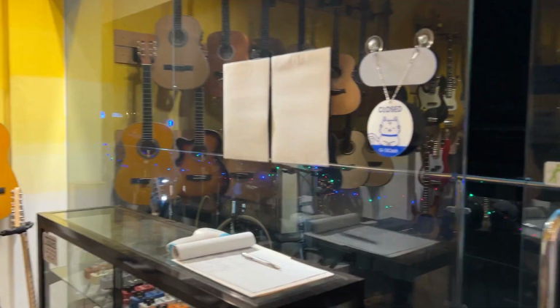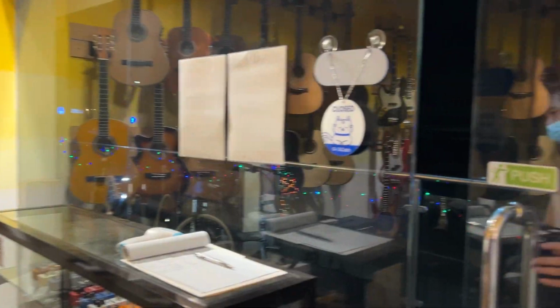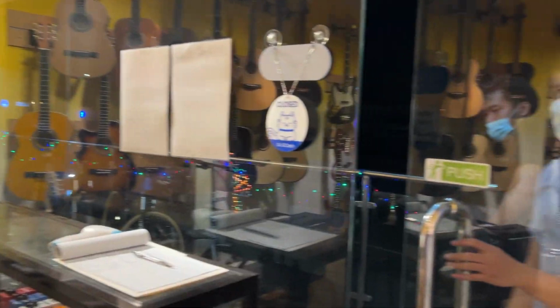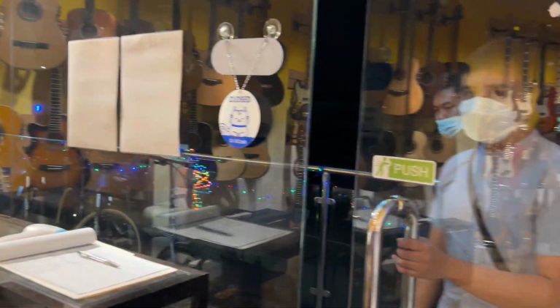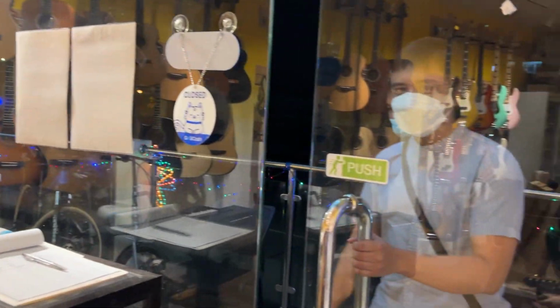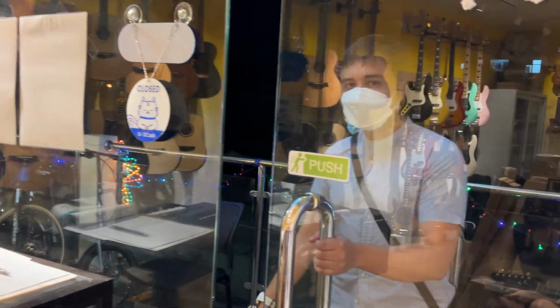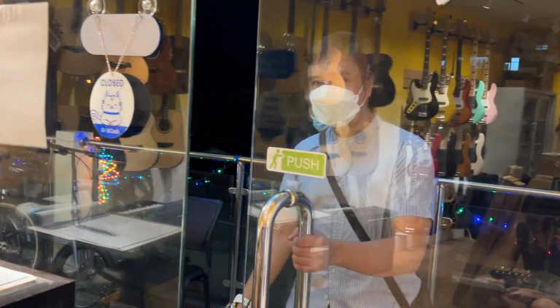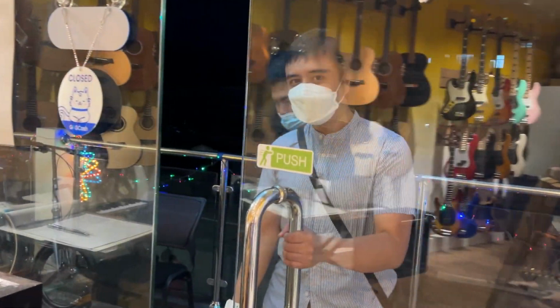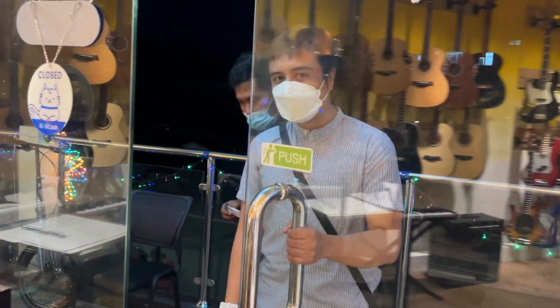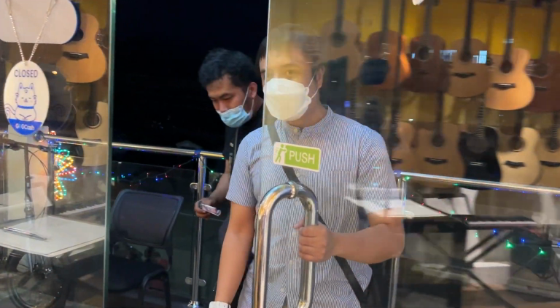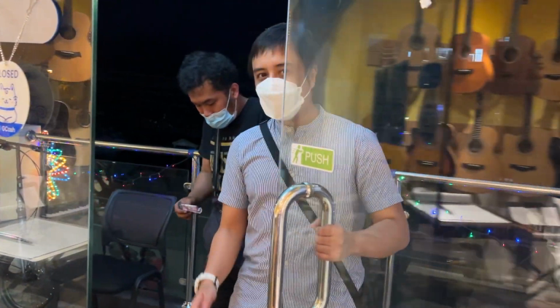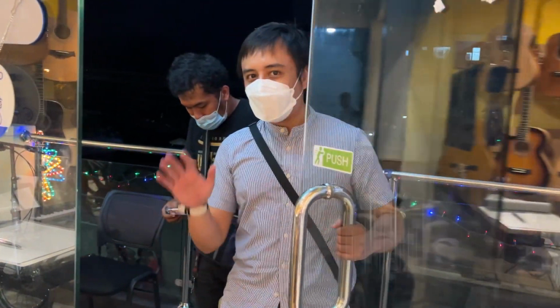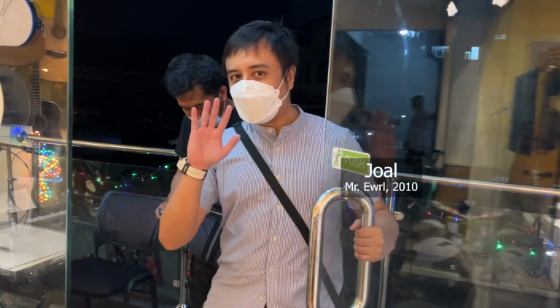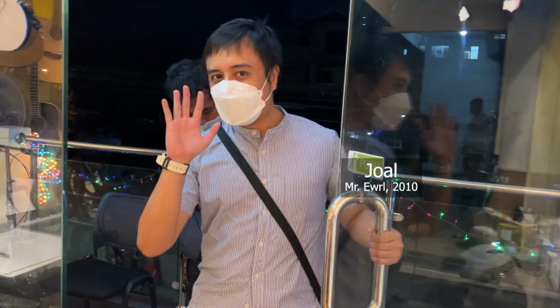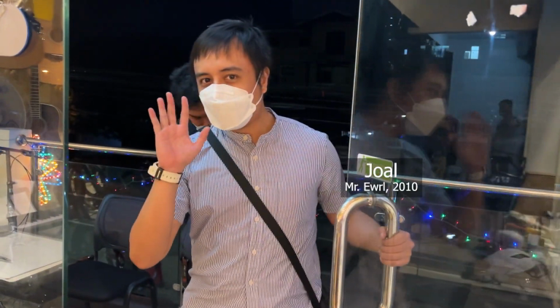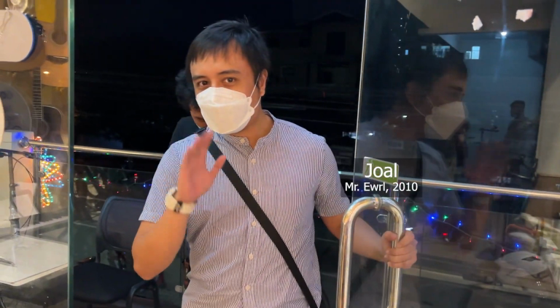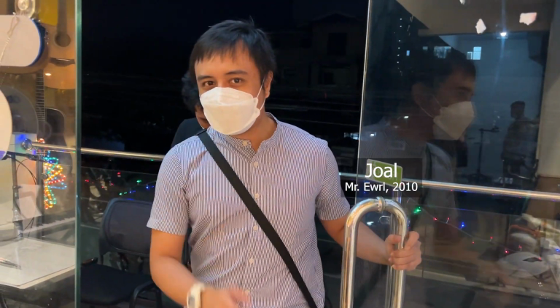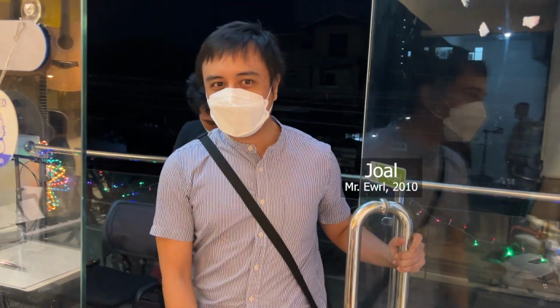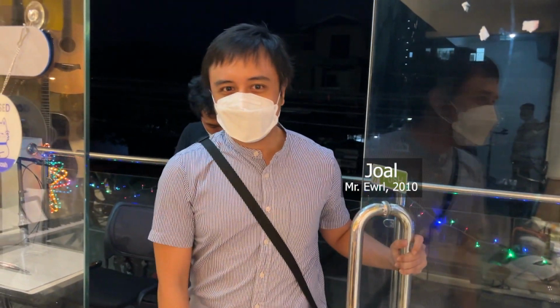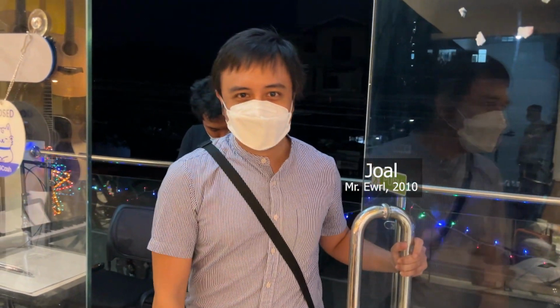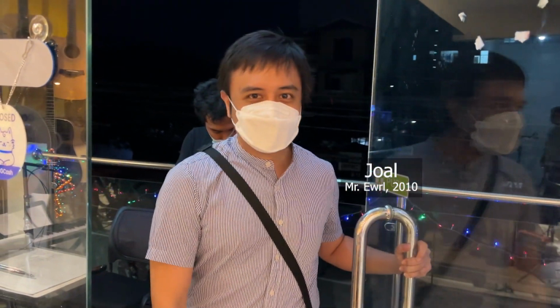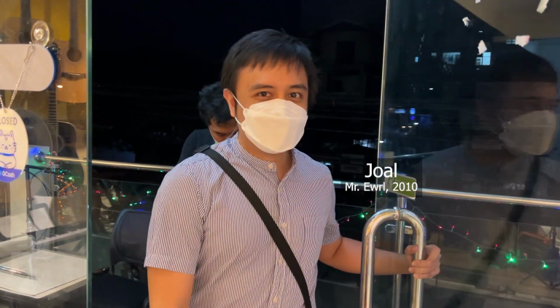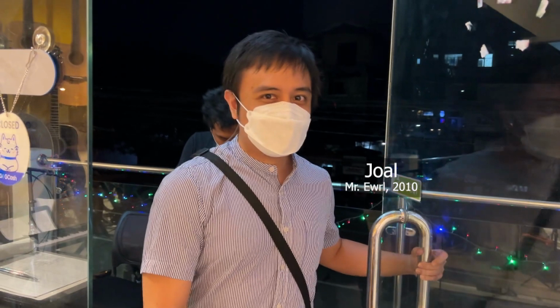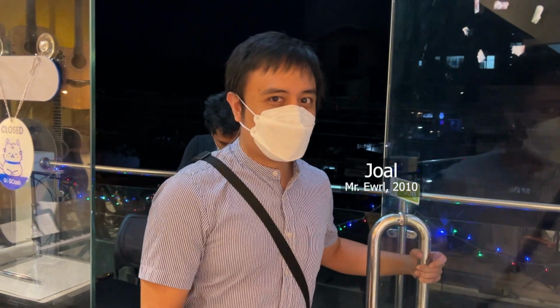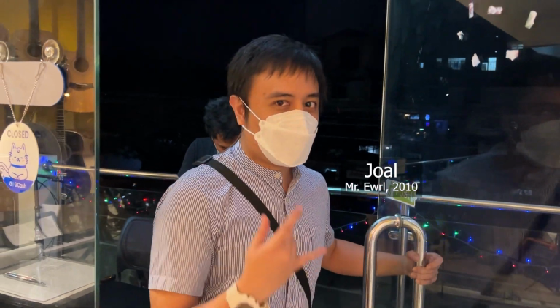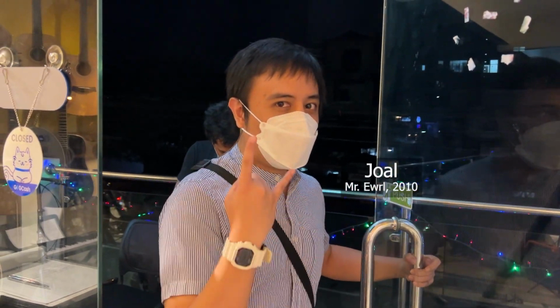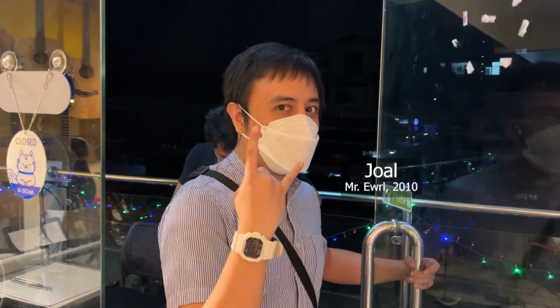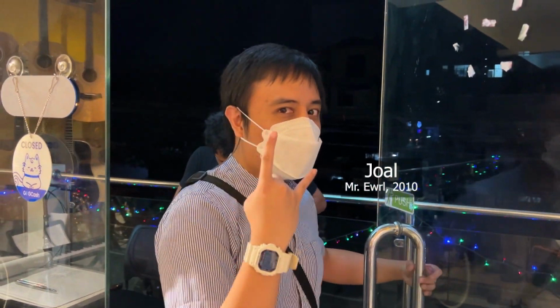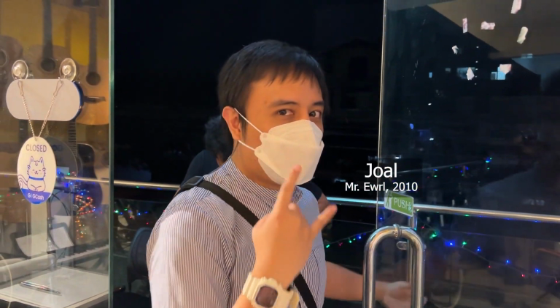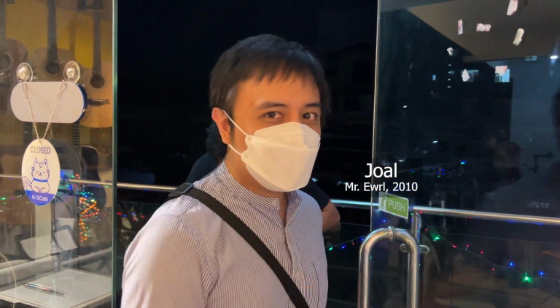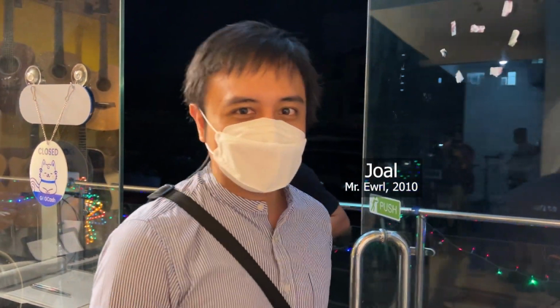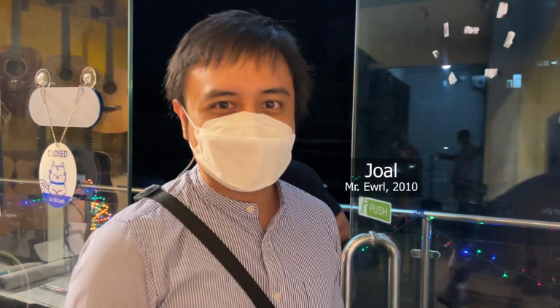Our other good friend Joal lives nearby, so he went to the store after he saw on social media that we were here.